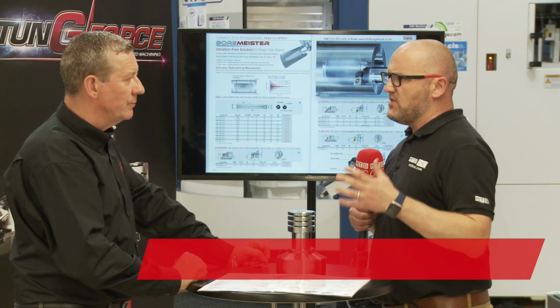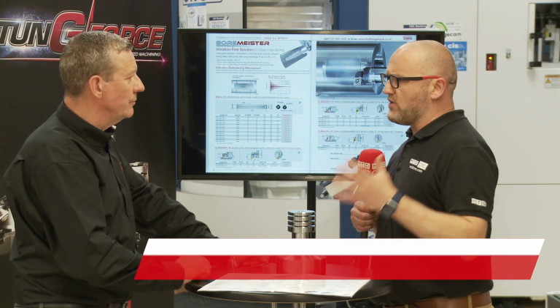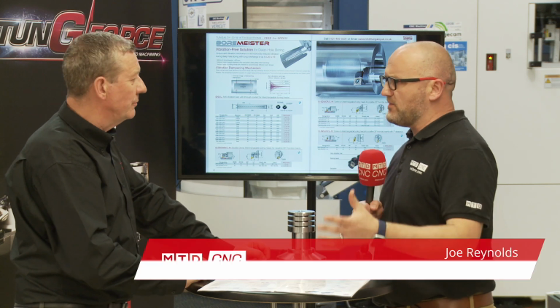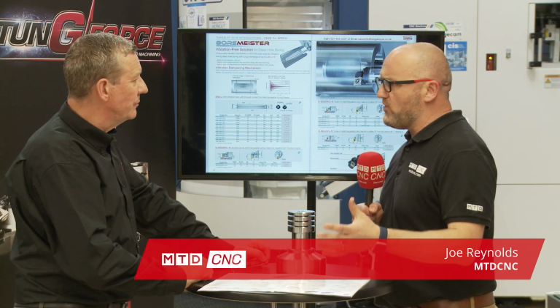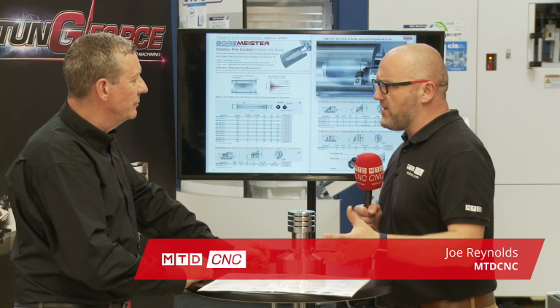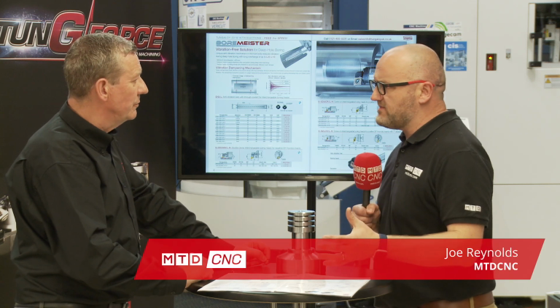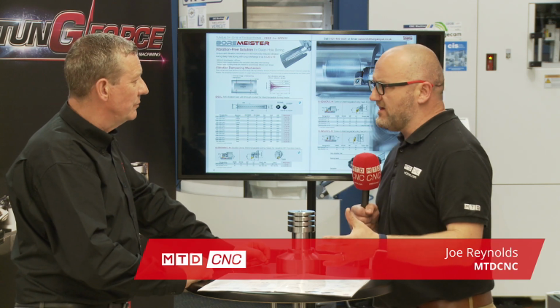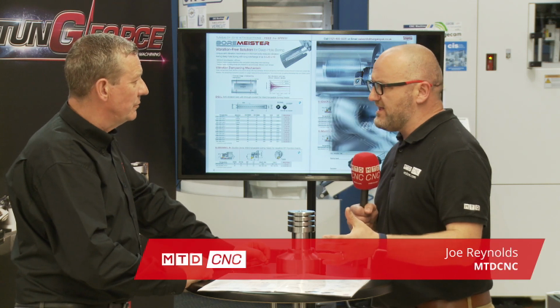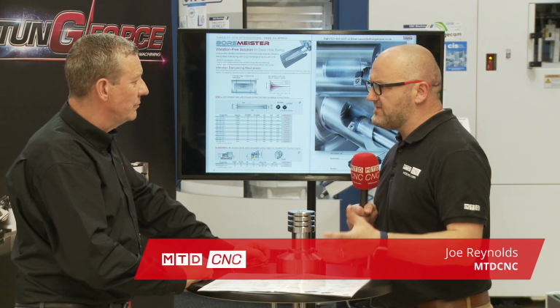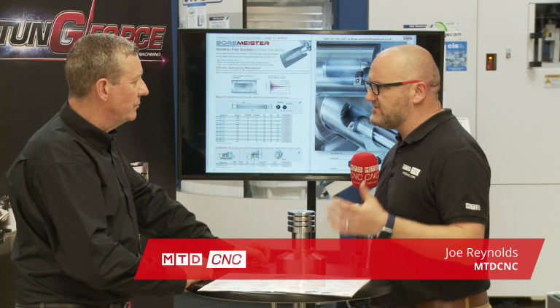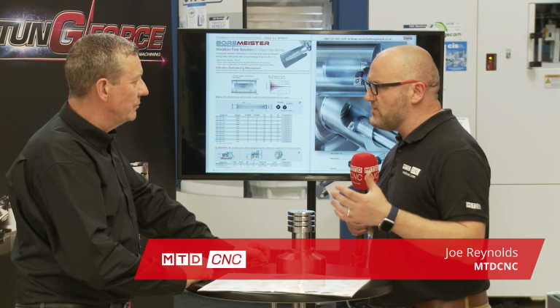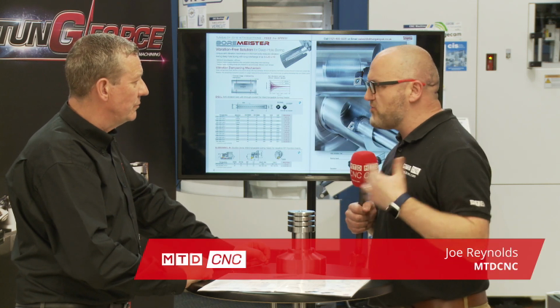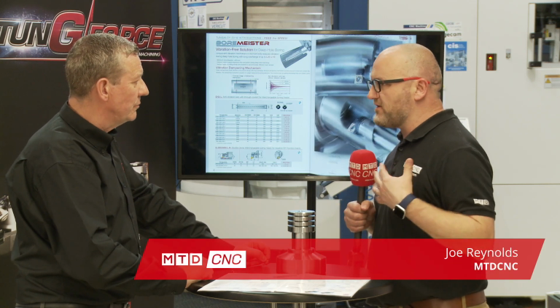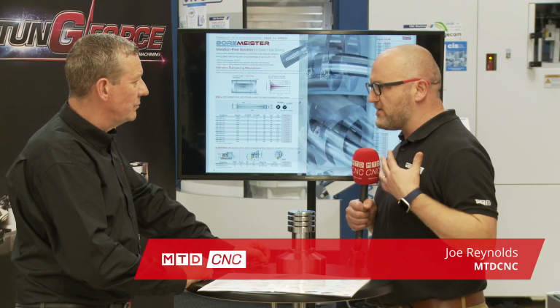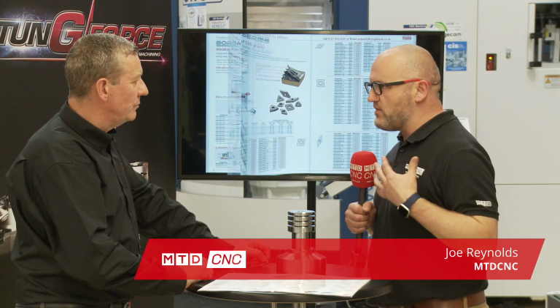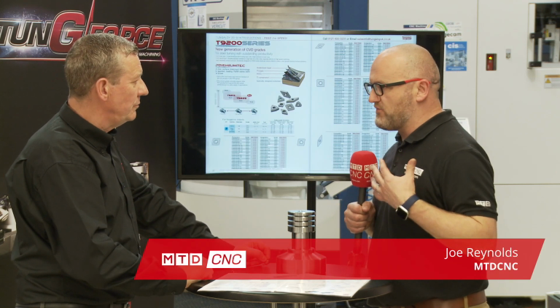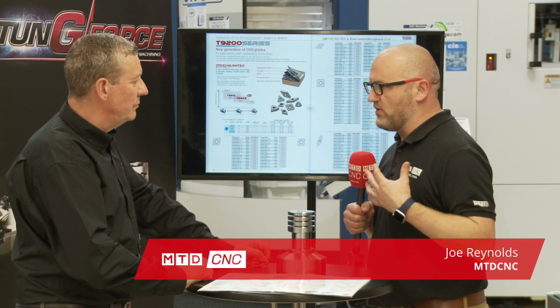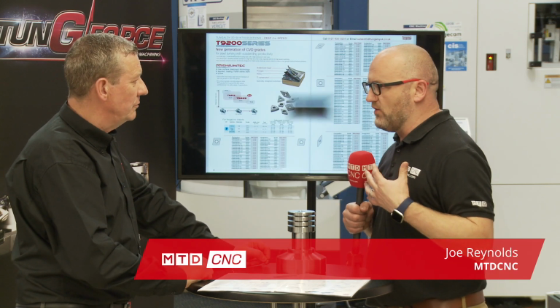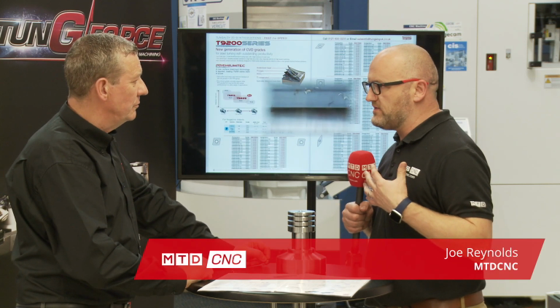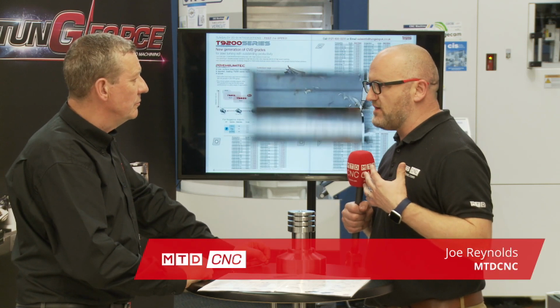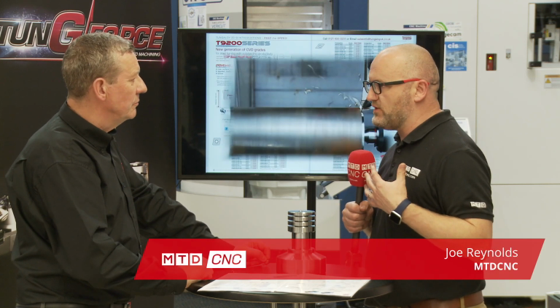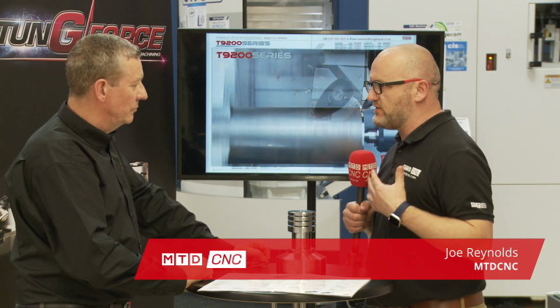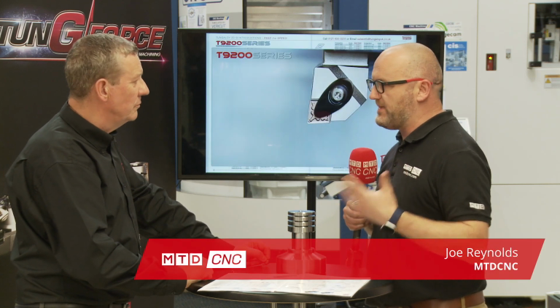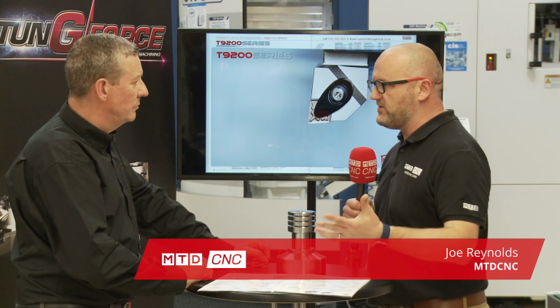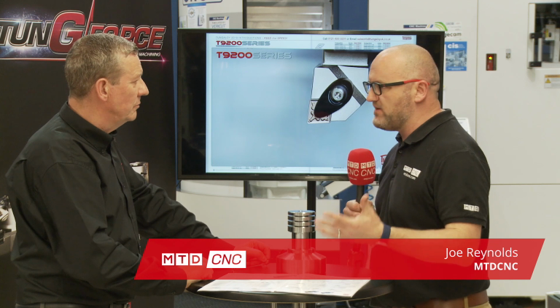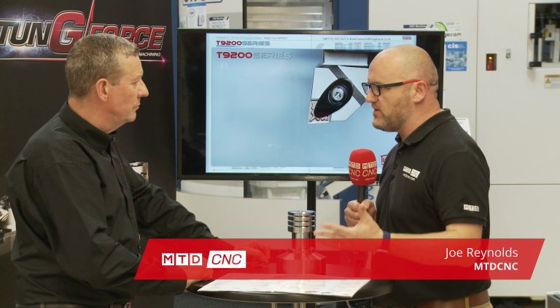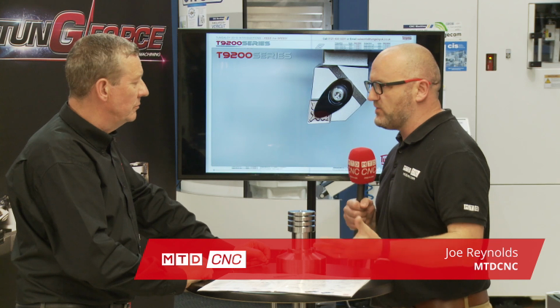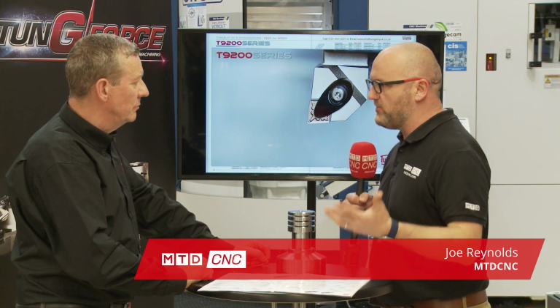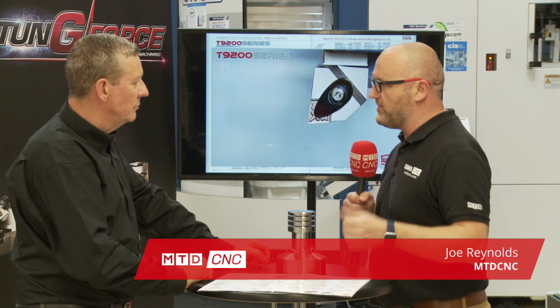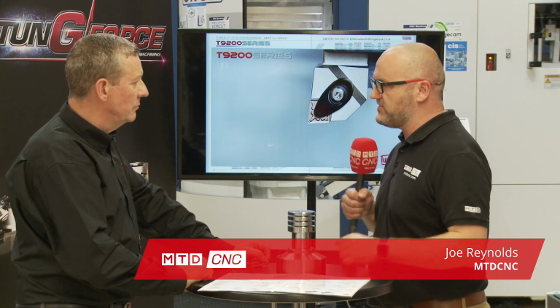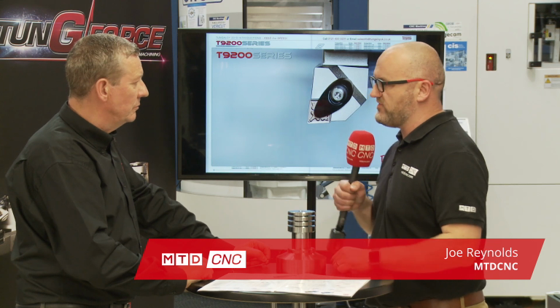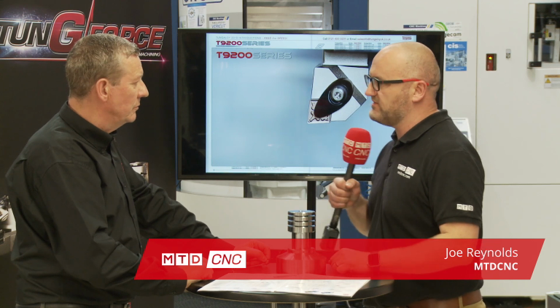Duncan, the Boremeister — it's not a product I know of from Tungaloy, so can you explain in your own words what the Boremeister is?